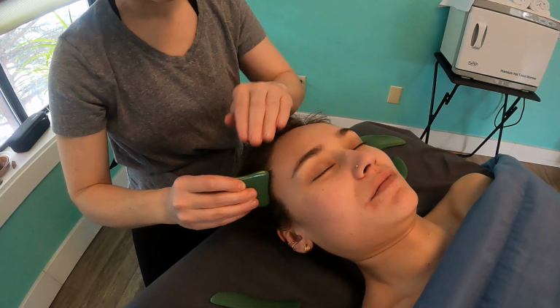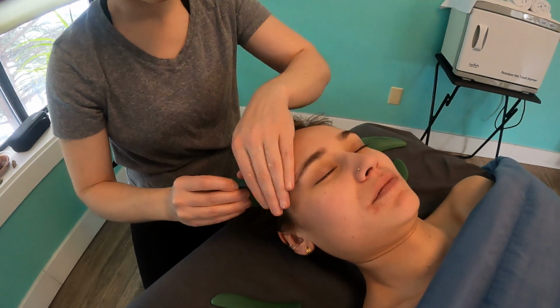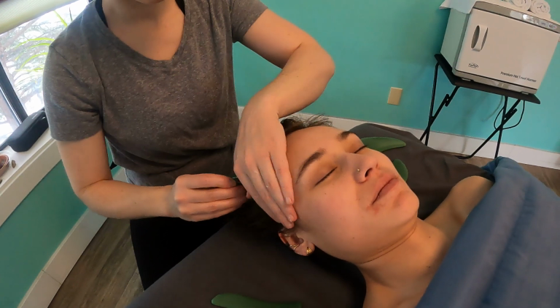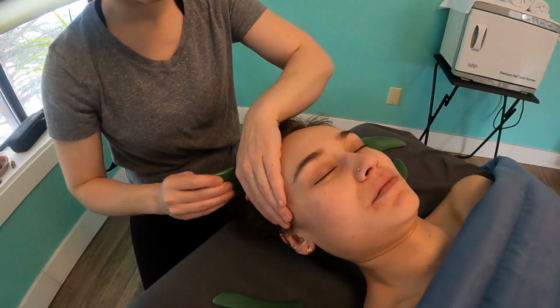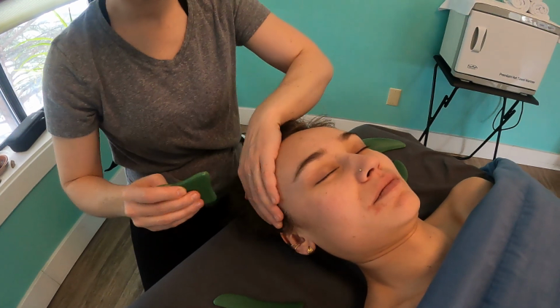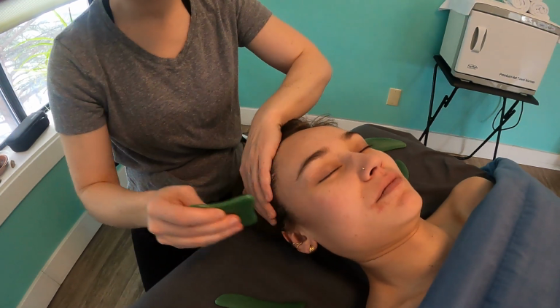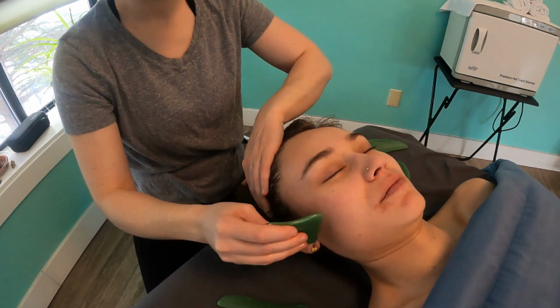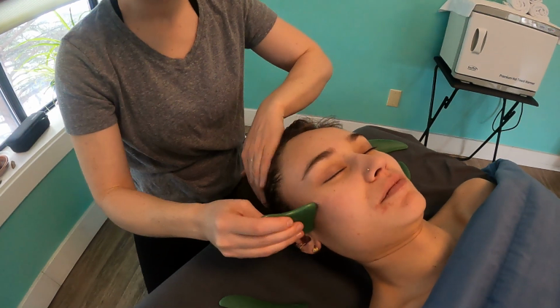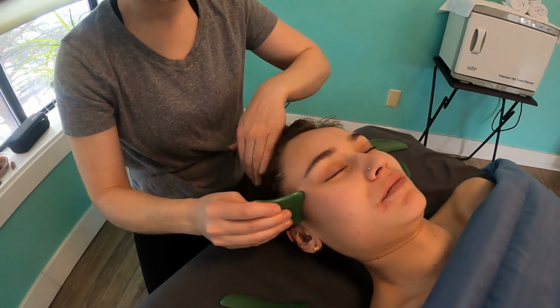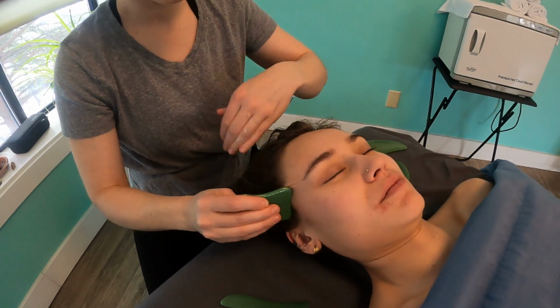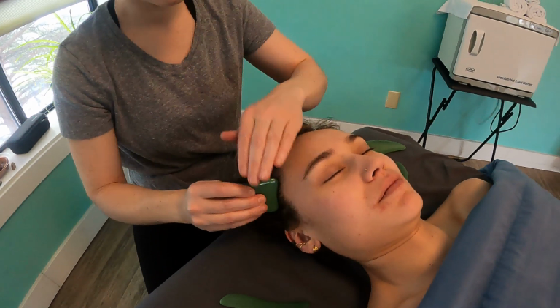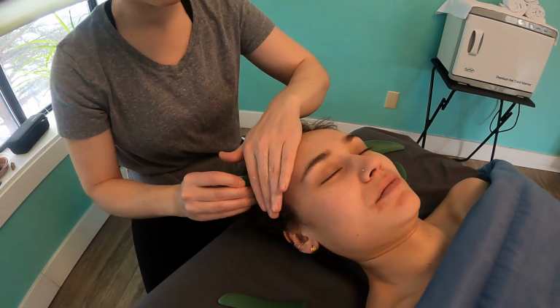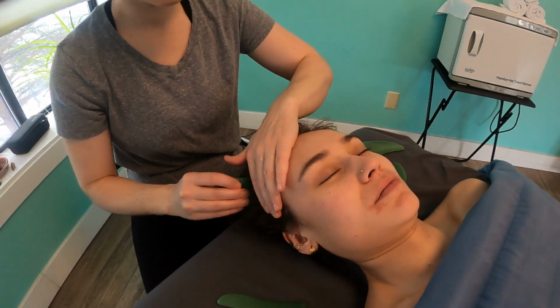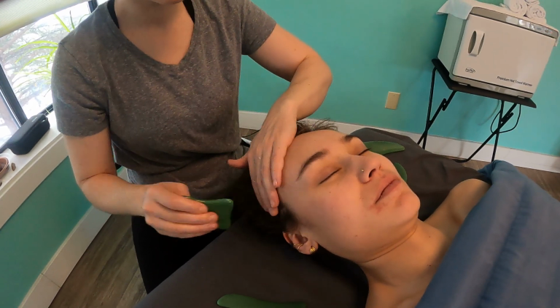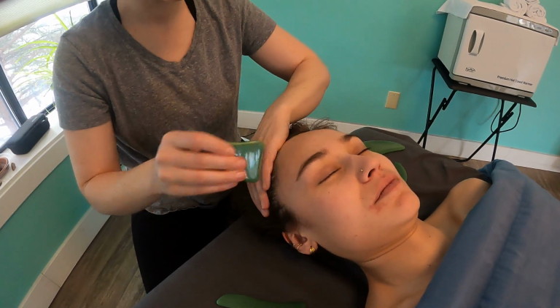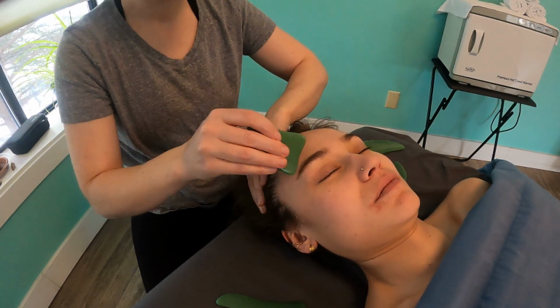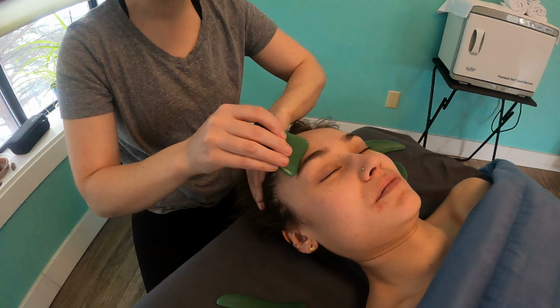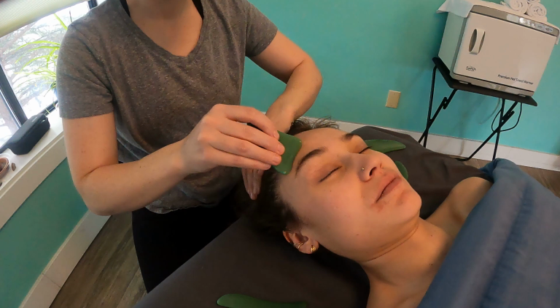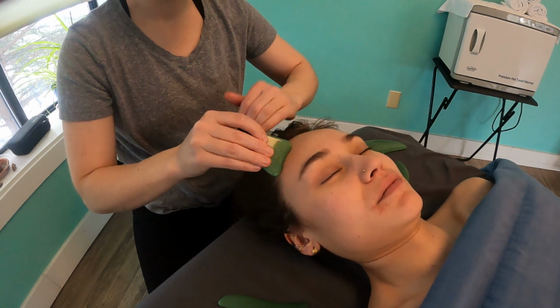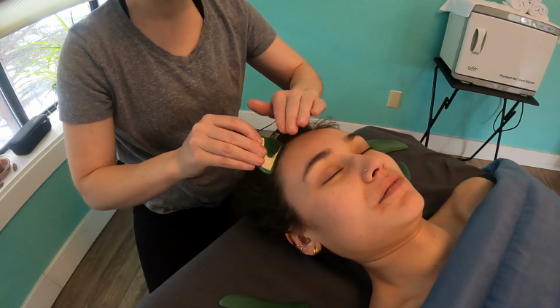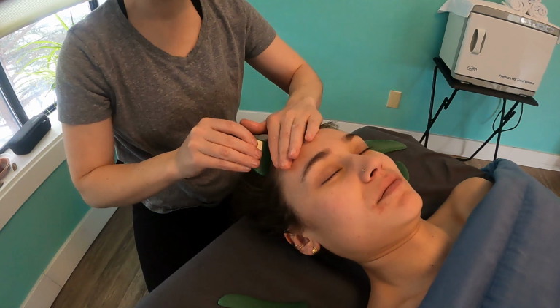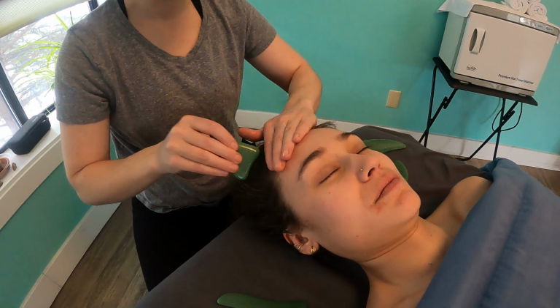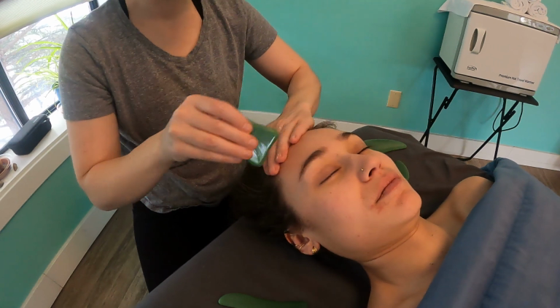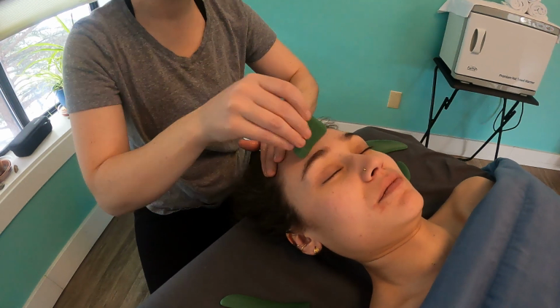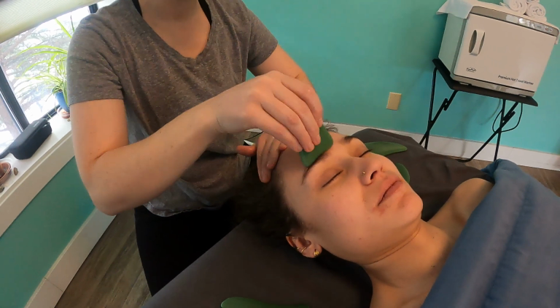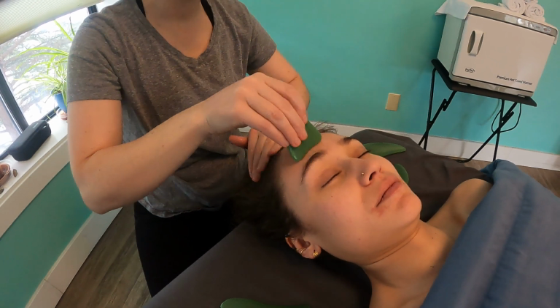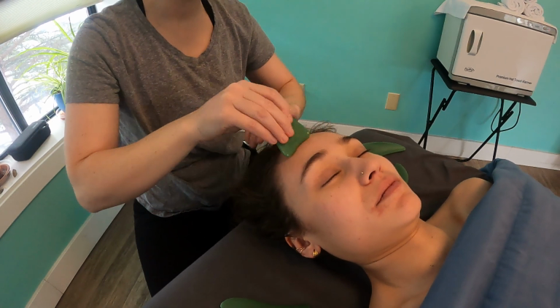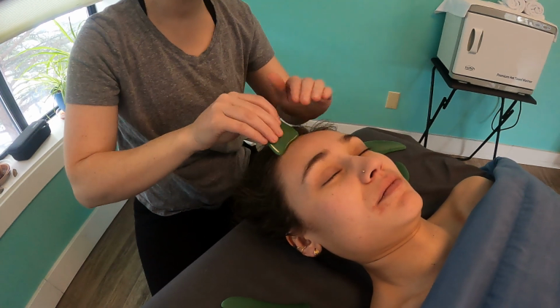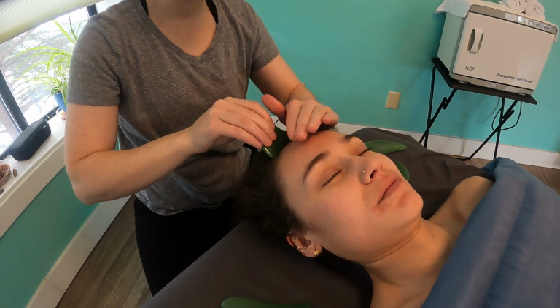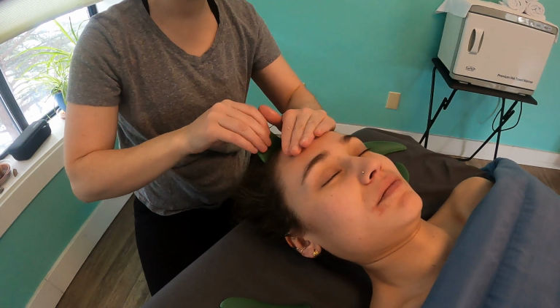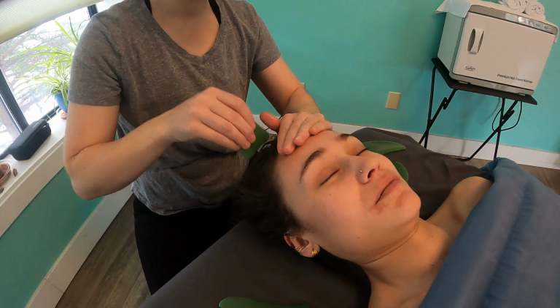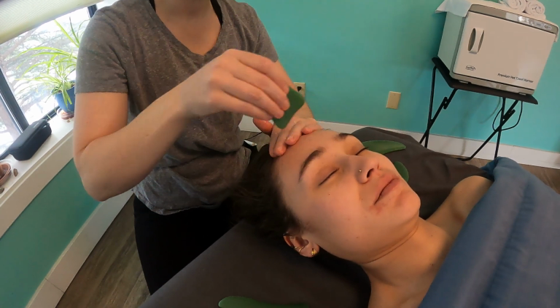And again, this one can also be used on the forehead too.